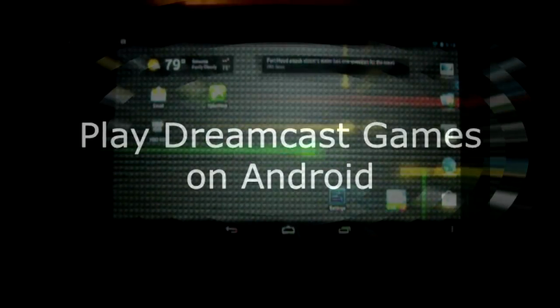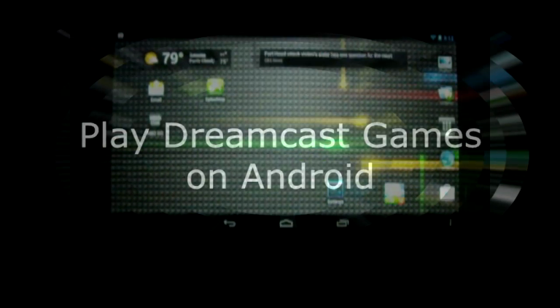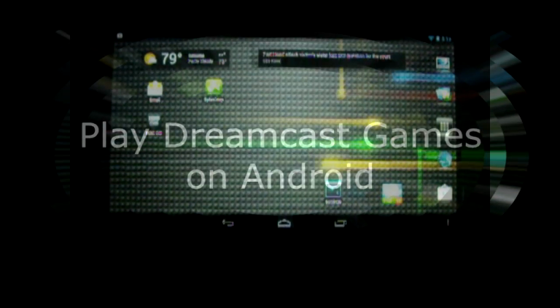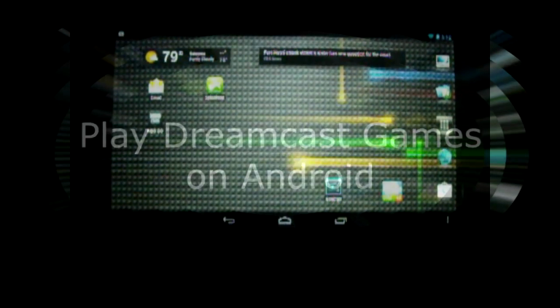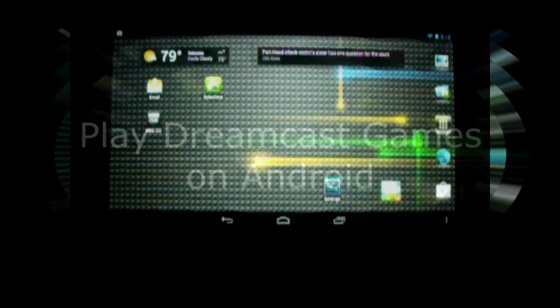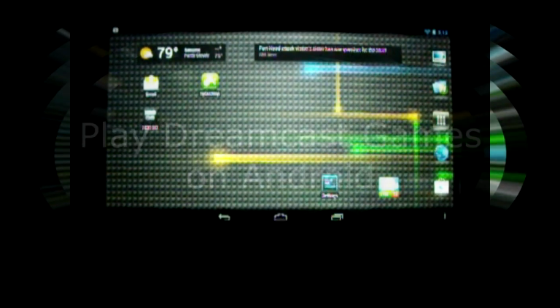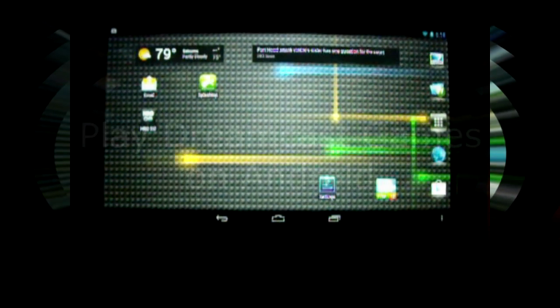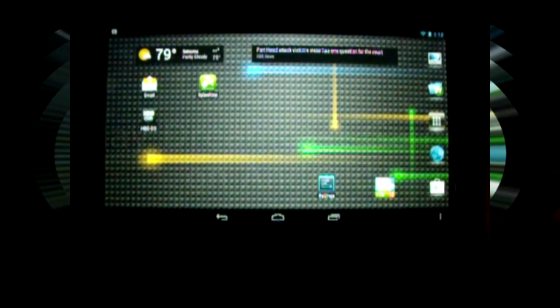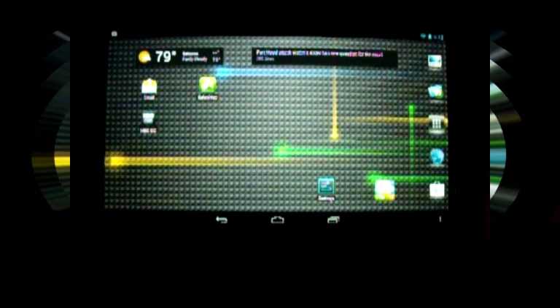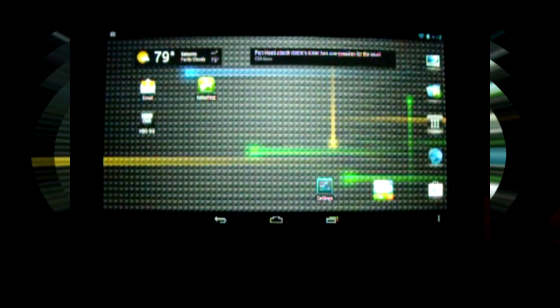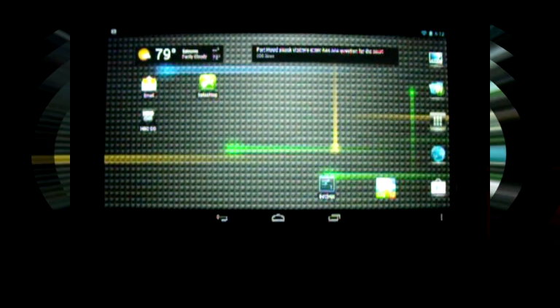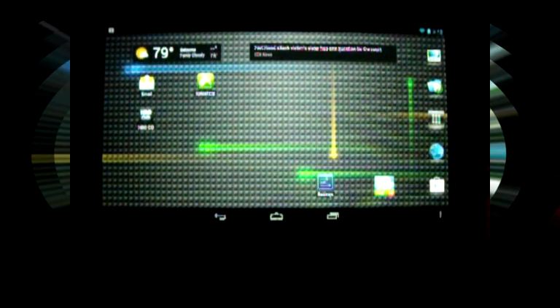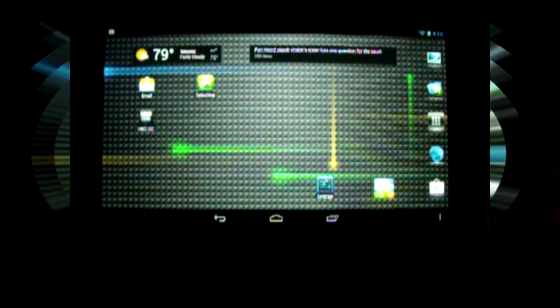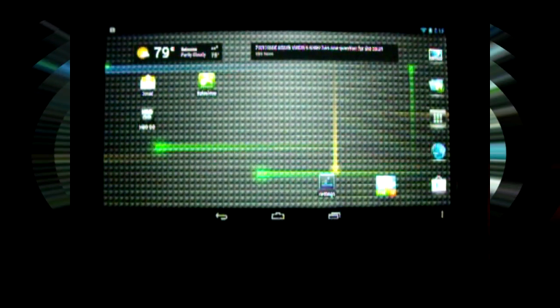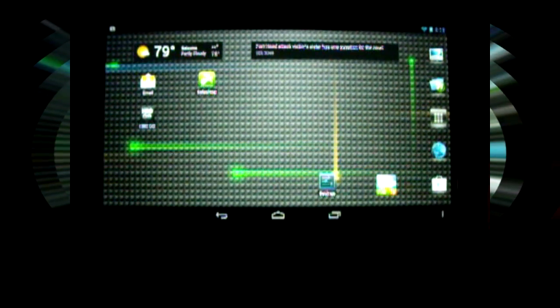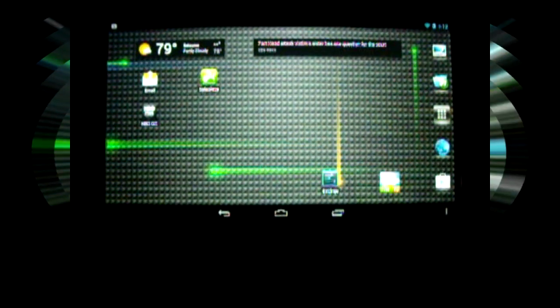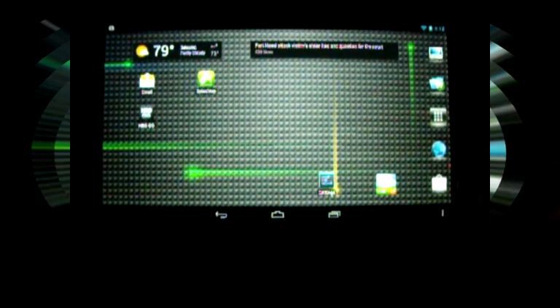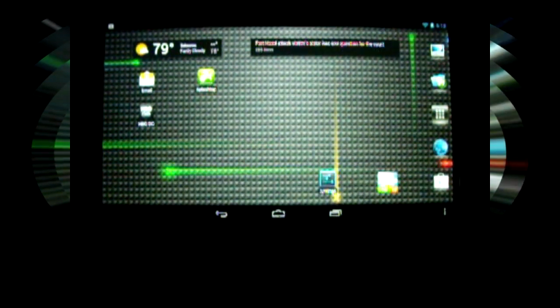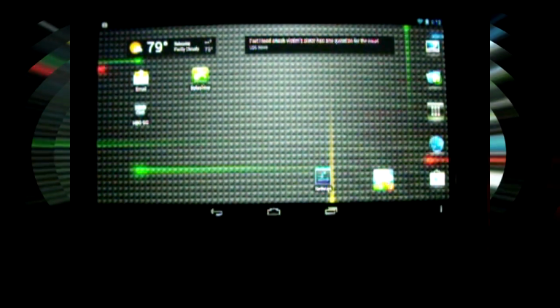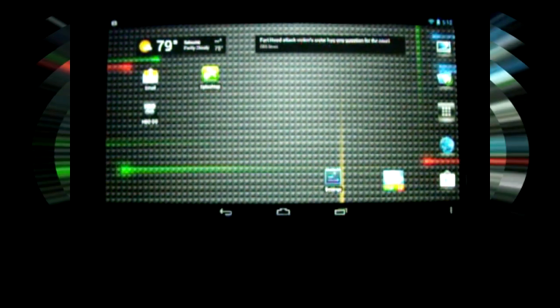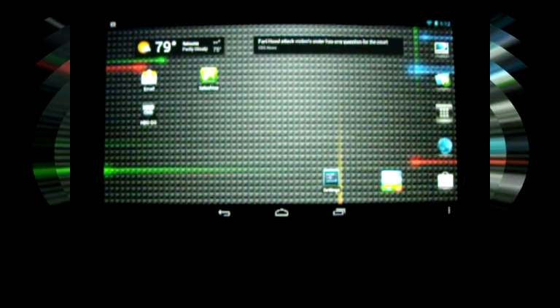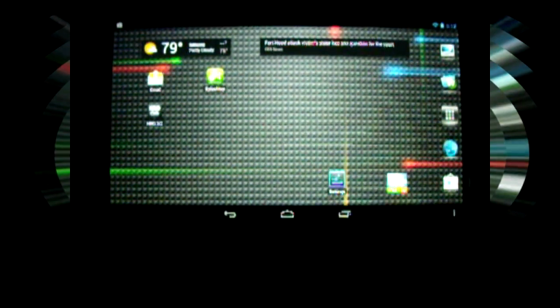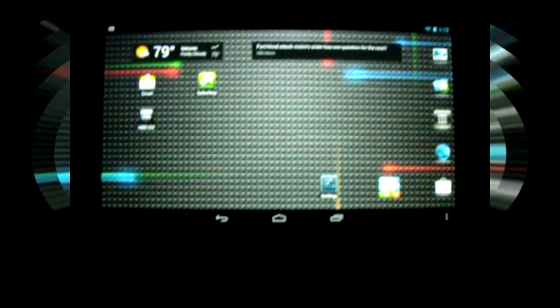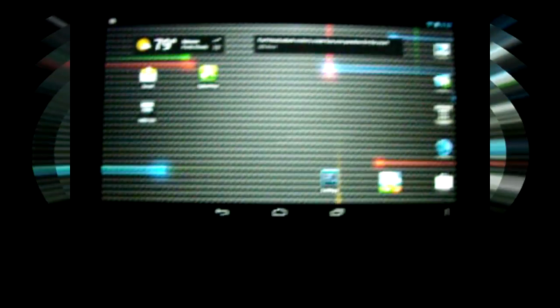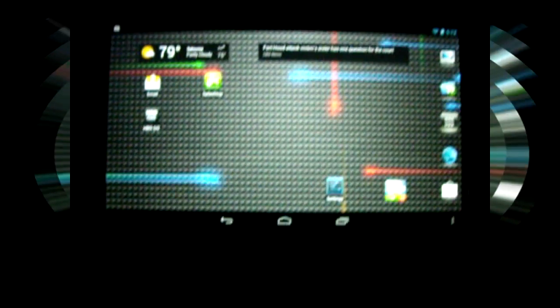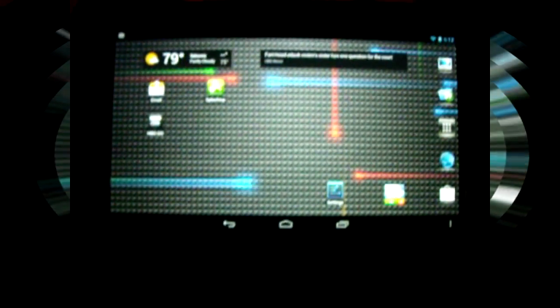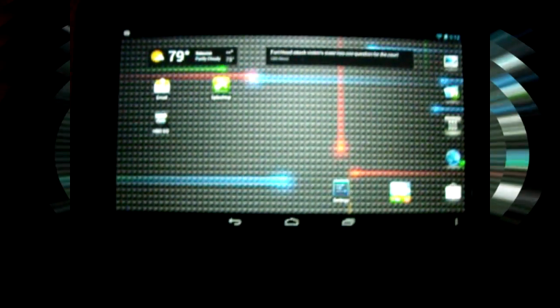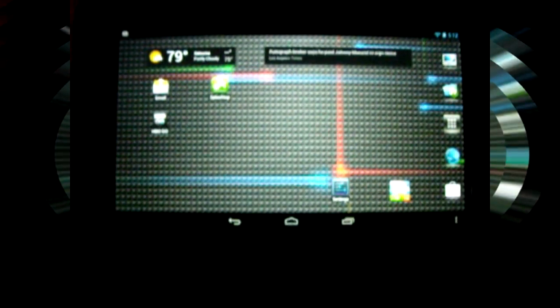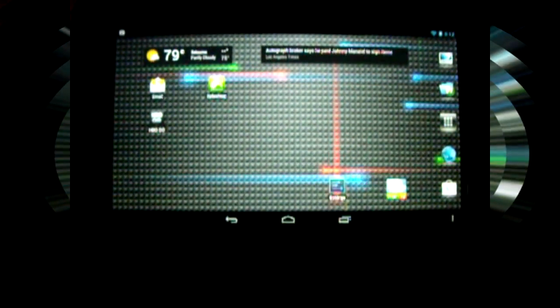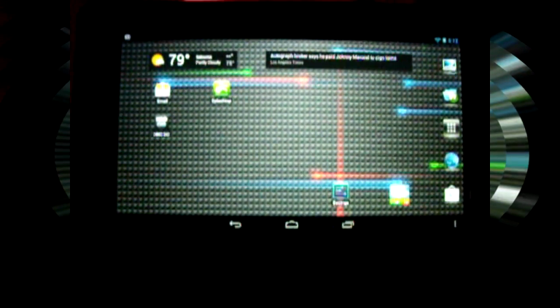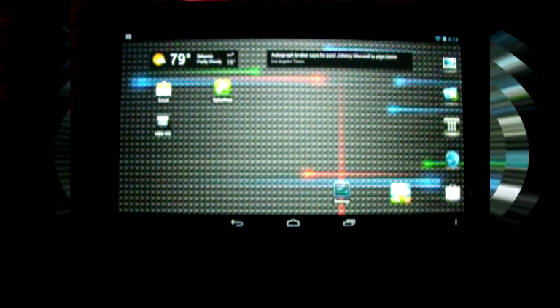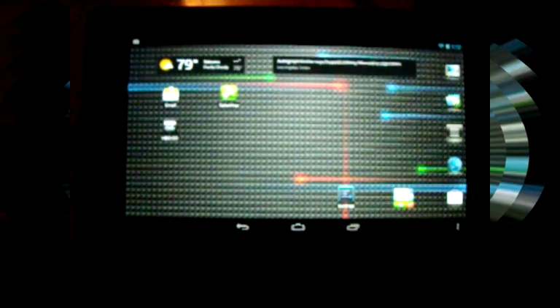Hello YouTube. In this video I'm going to show you how to play Dreamcast games on your Android tablet.